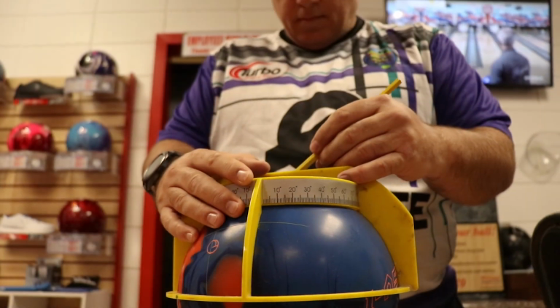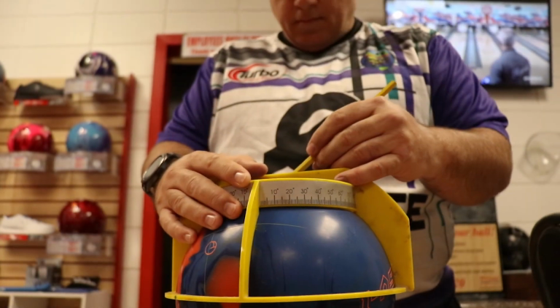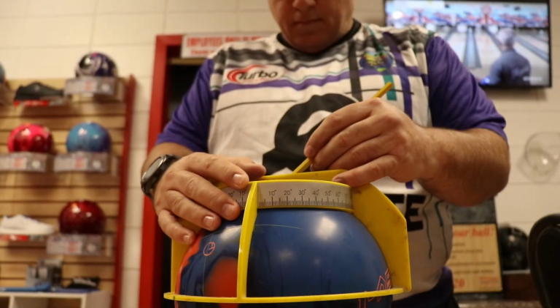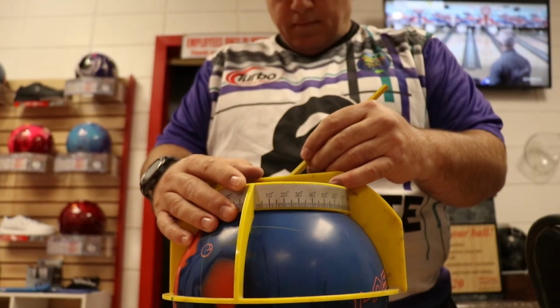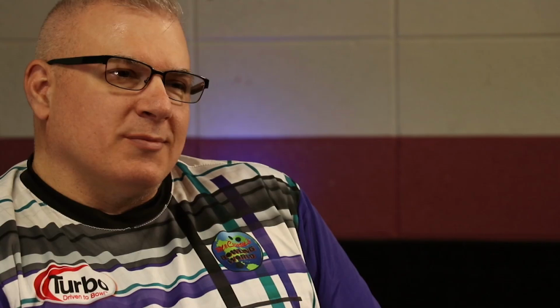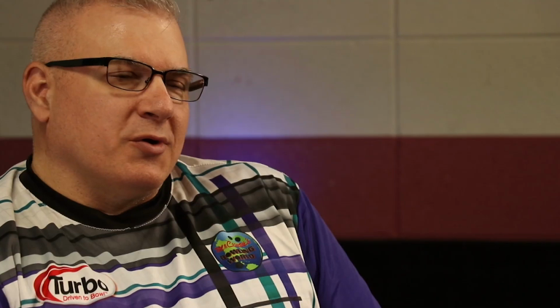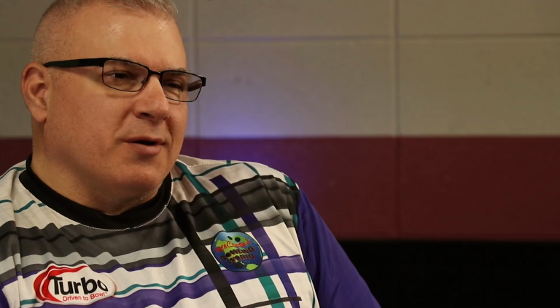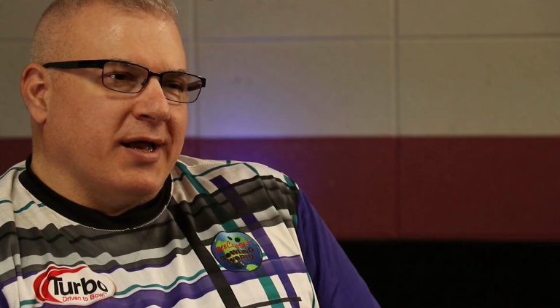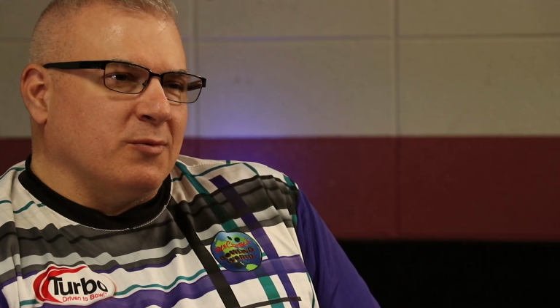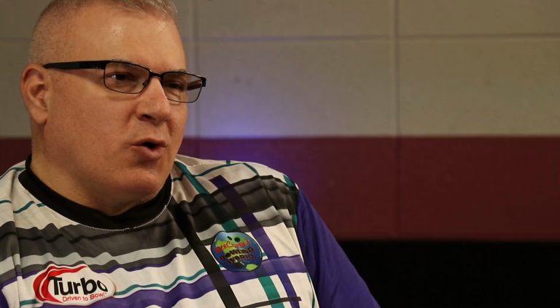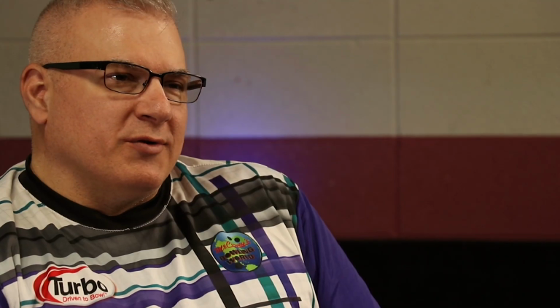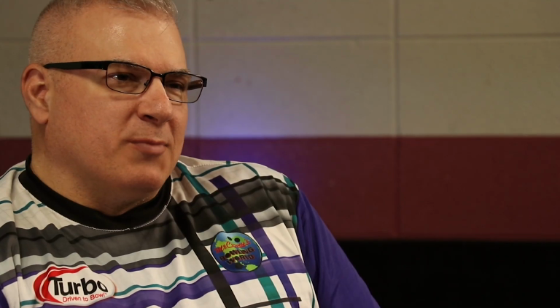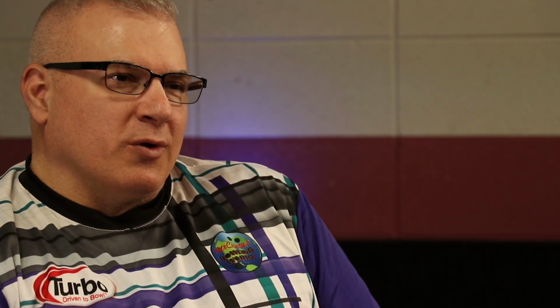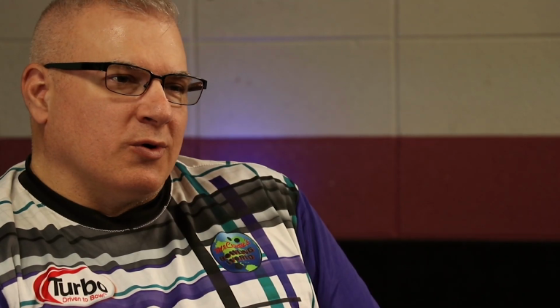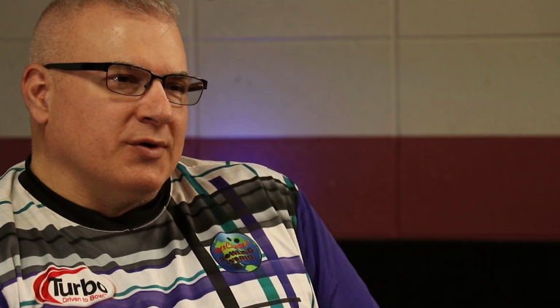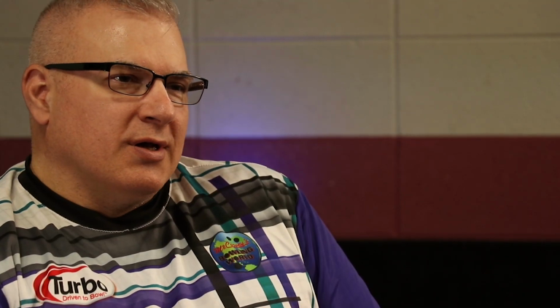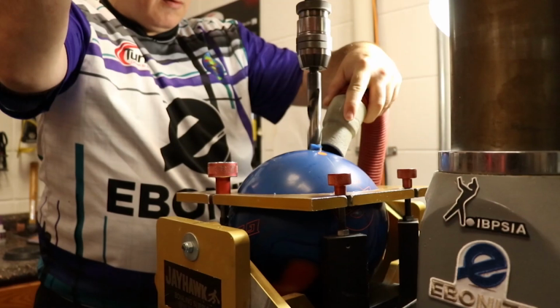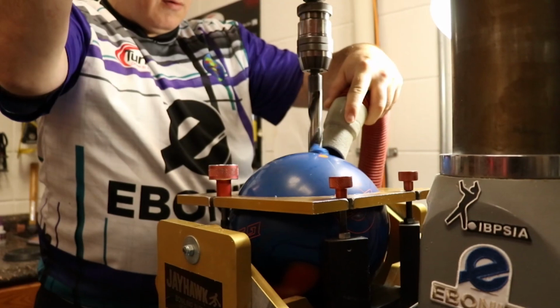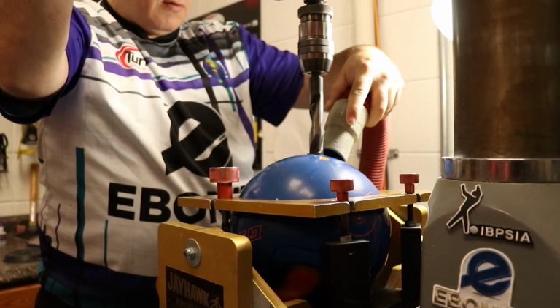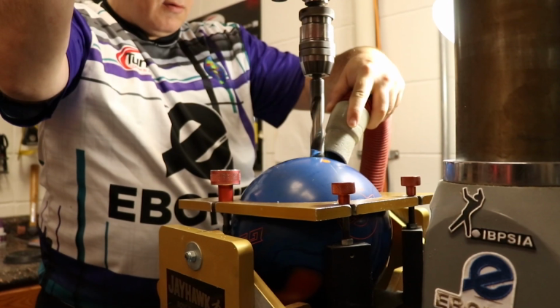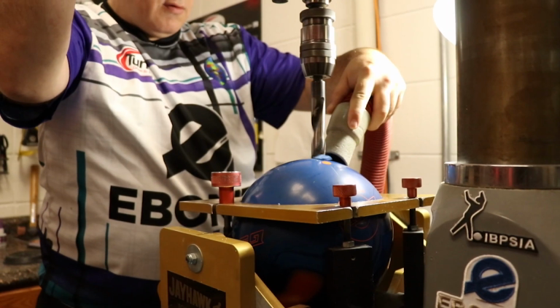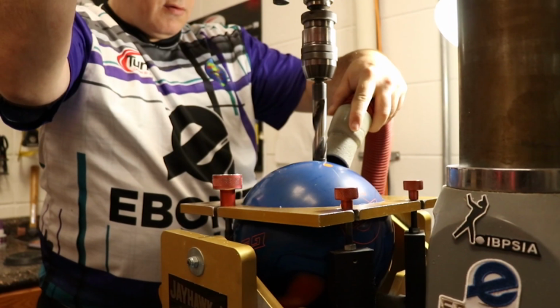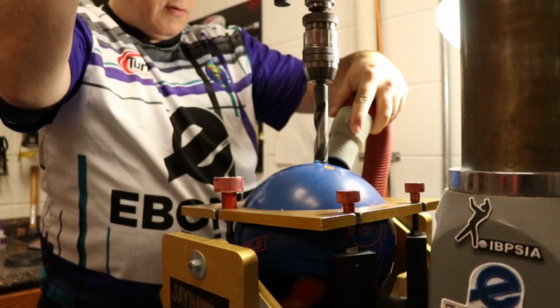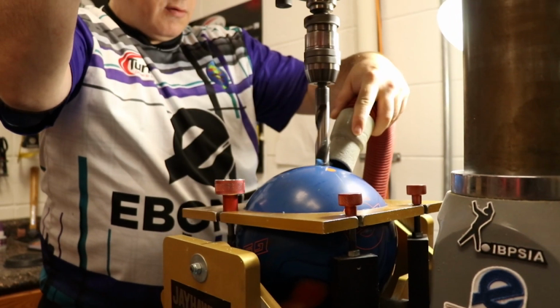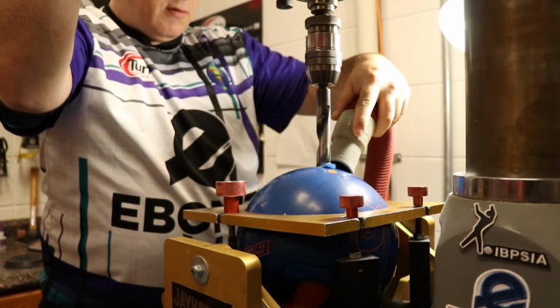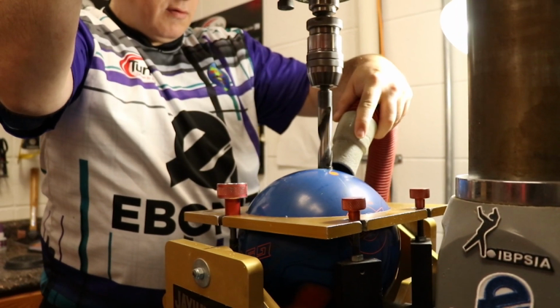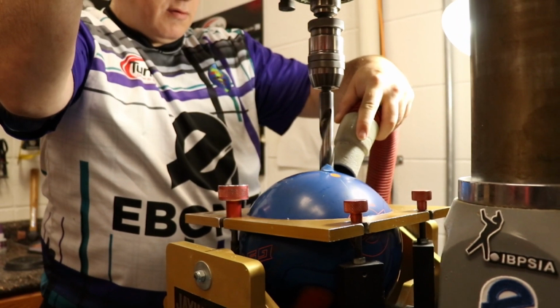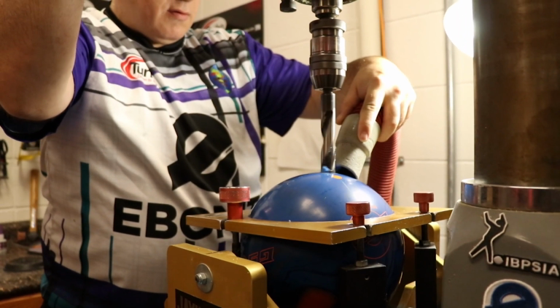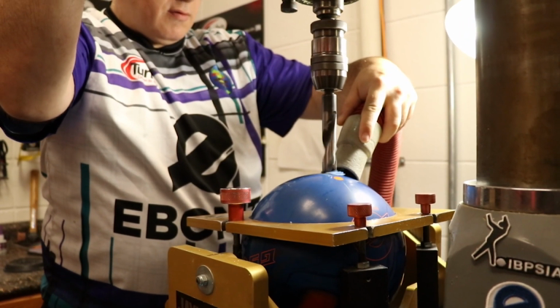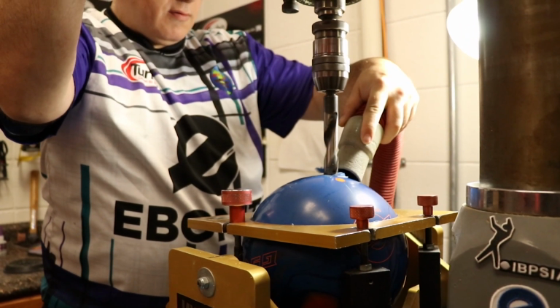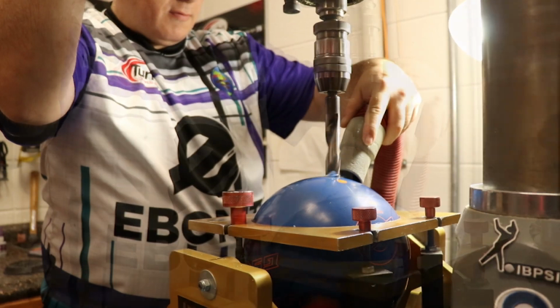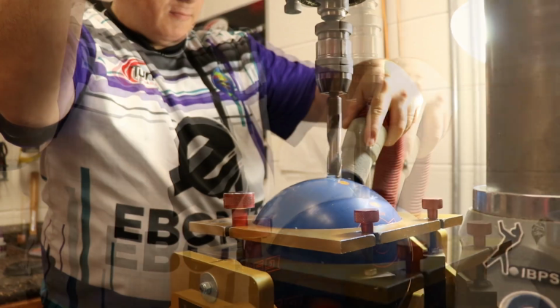Hi everyone, I'm Tony Compagnon with McCorvey's Bowling World. We're here today to talk about the new Choice Solid from Ebonite.